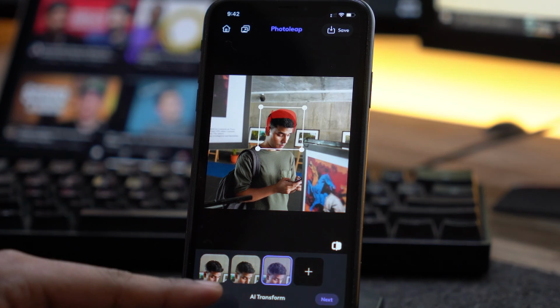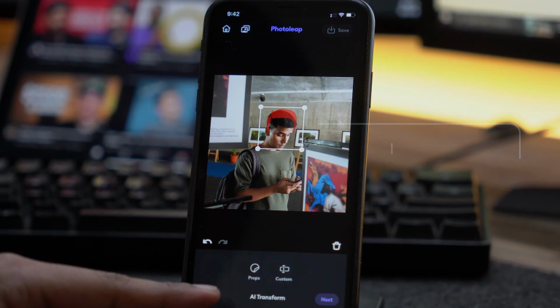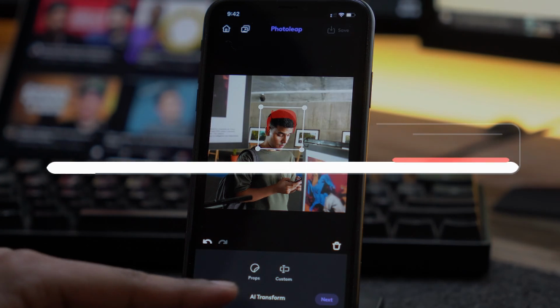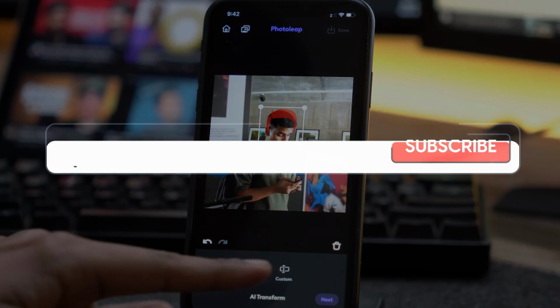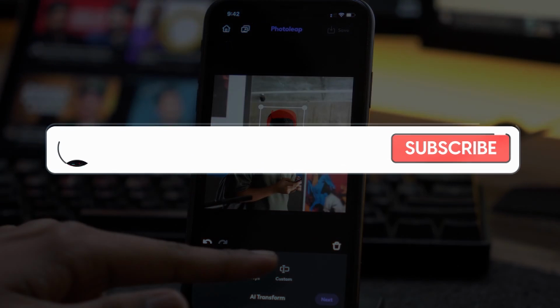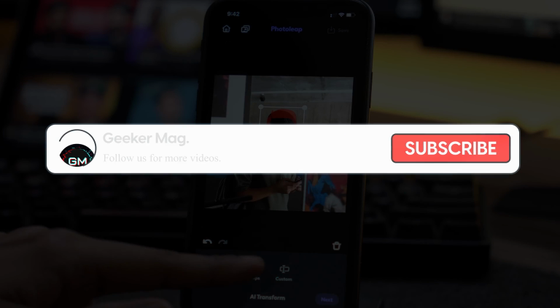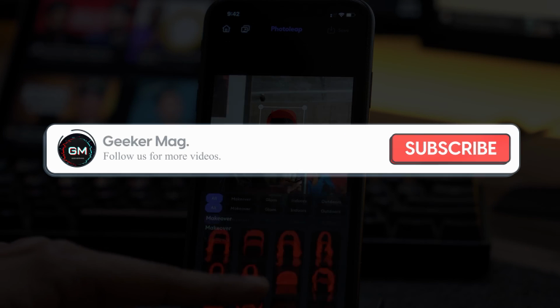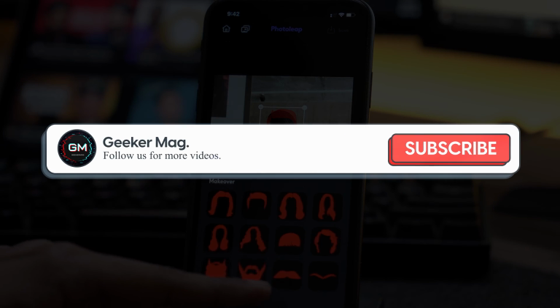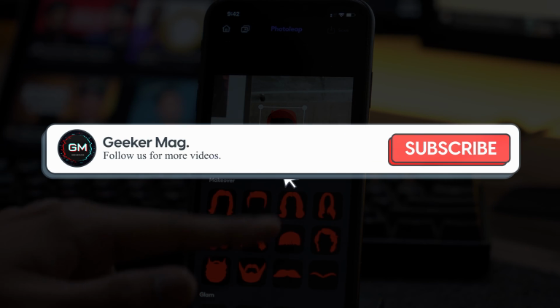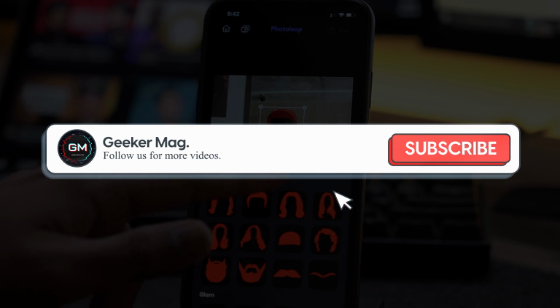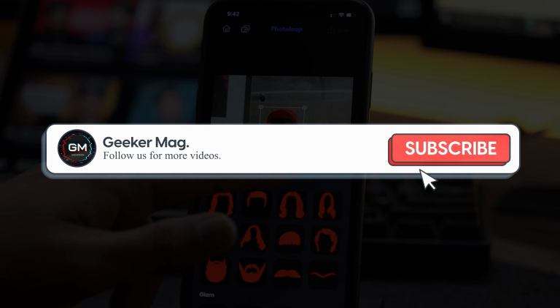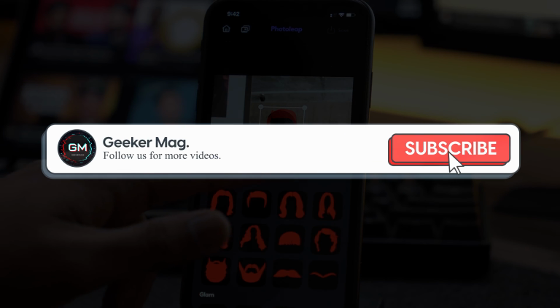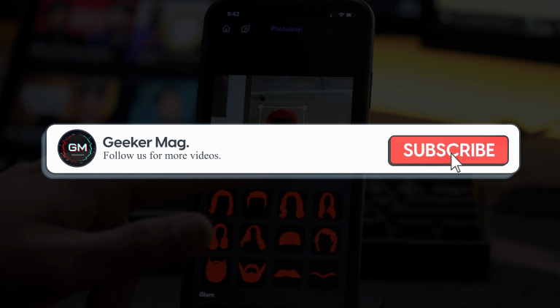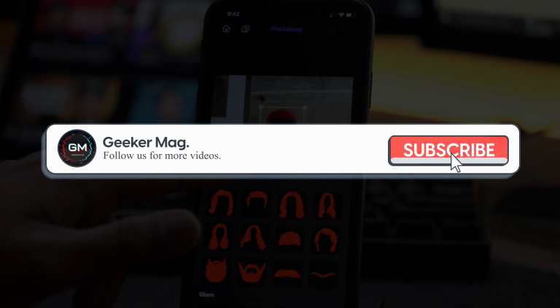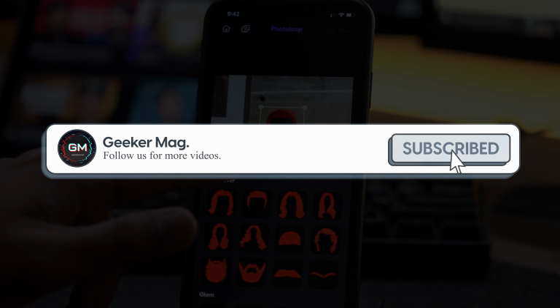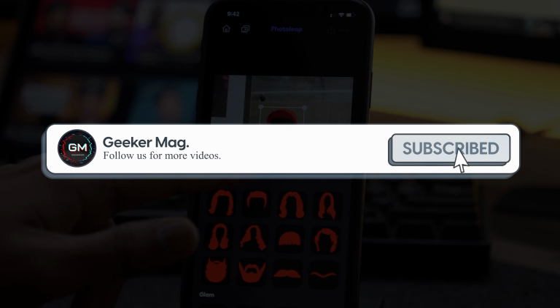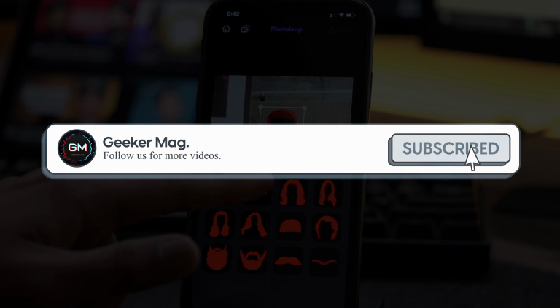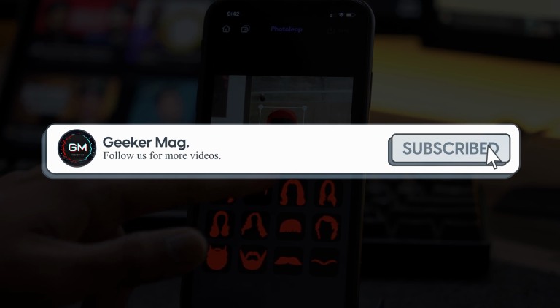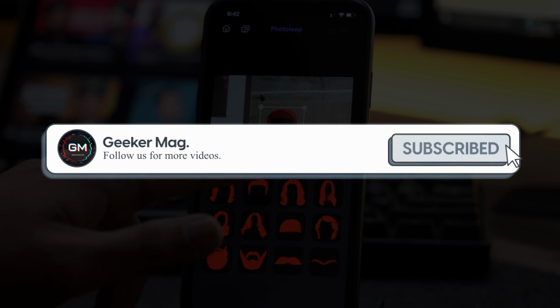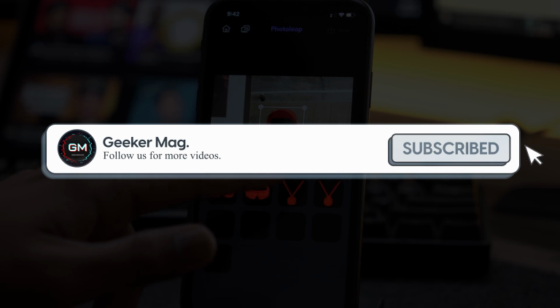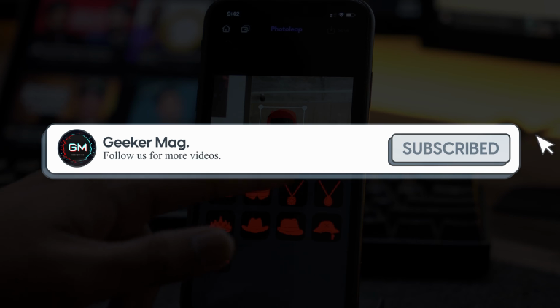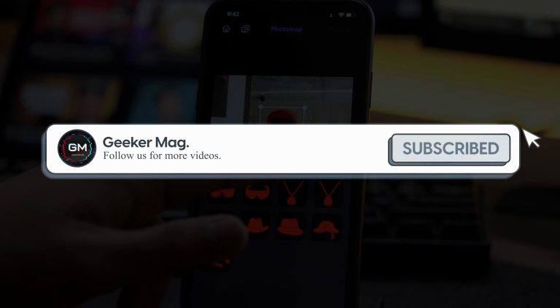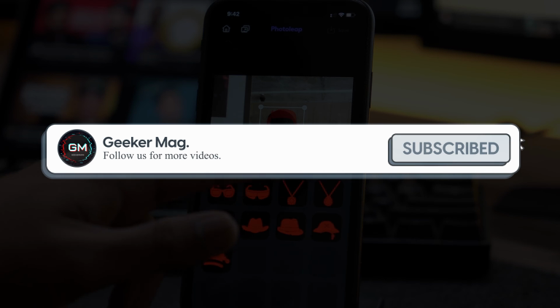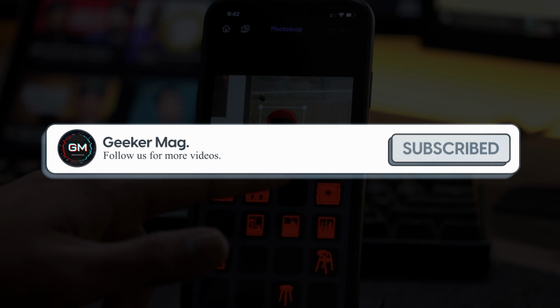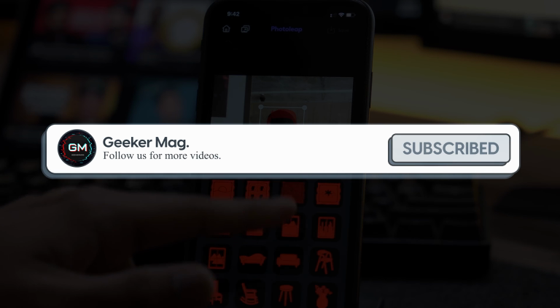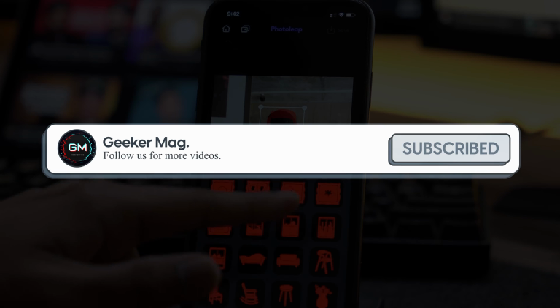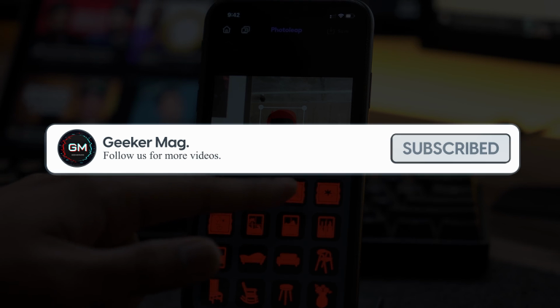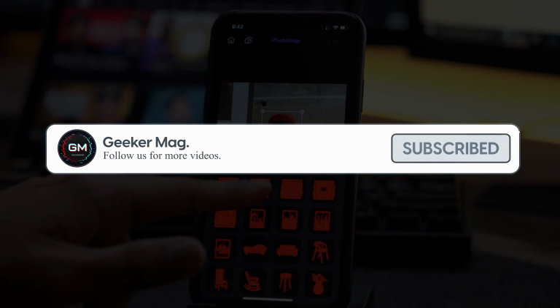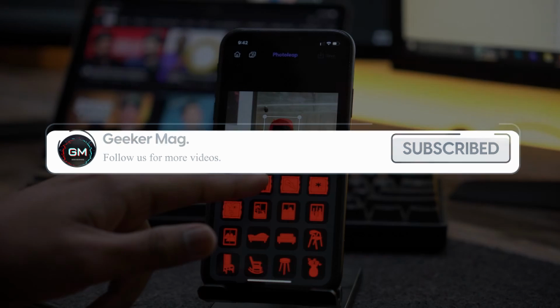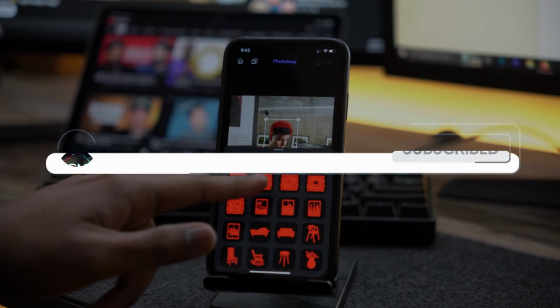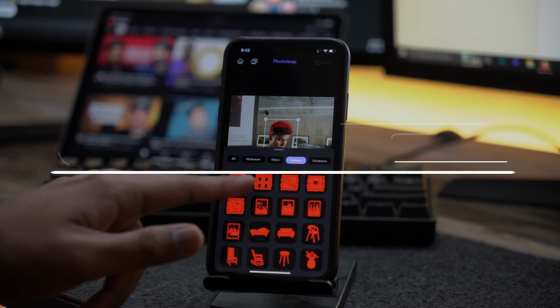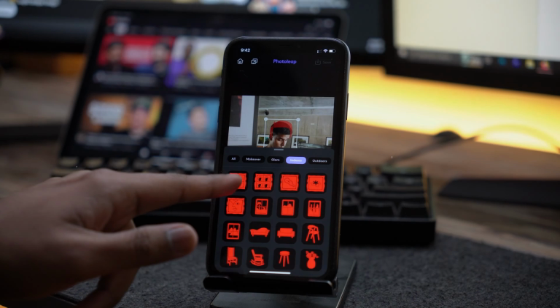But before we get to that, if this video helps you in any way, please consider subscribing as it motivates us to continue making such content.